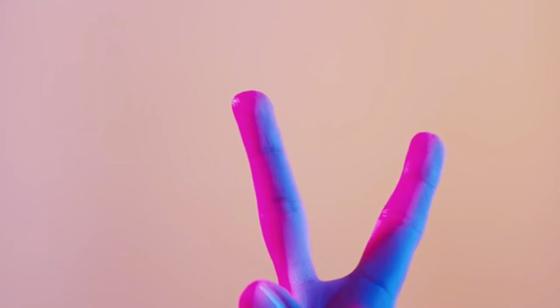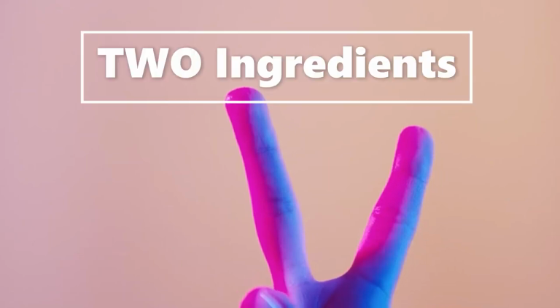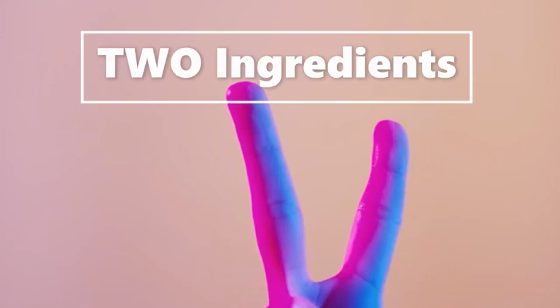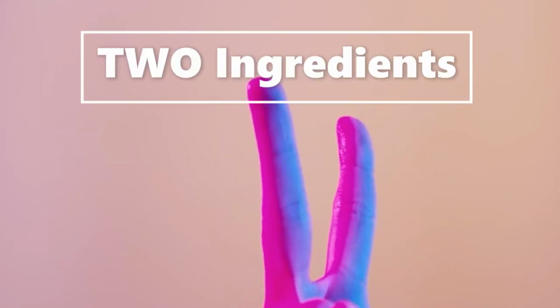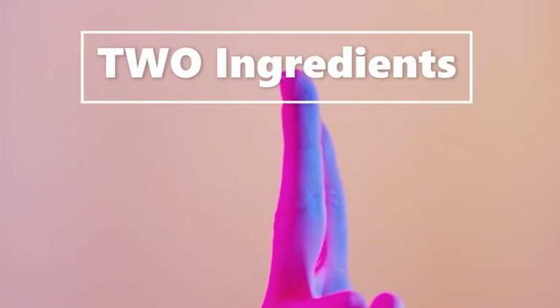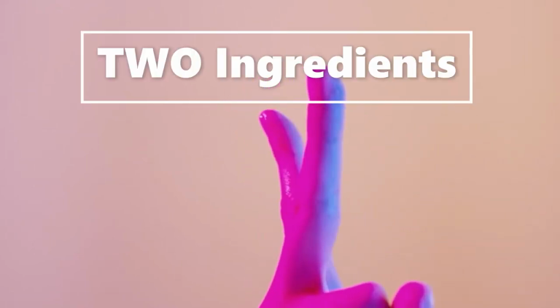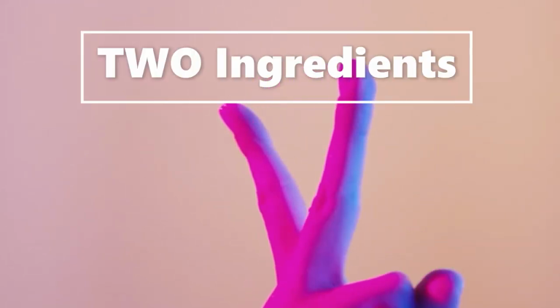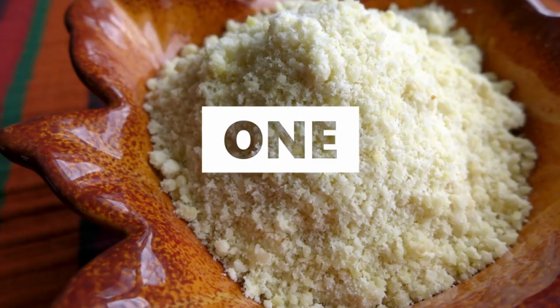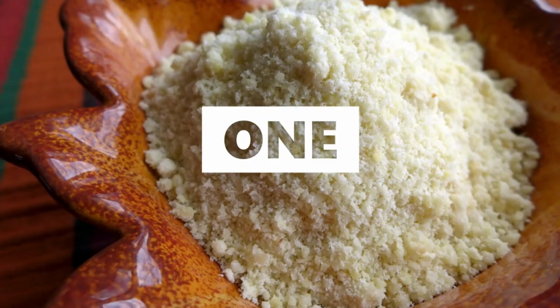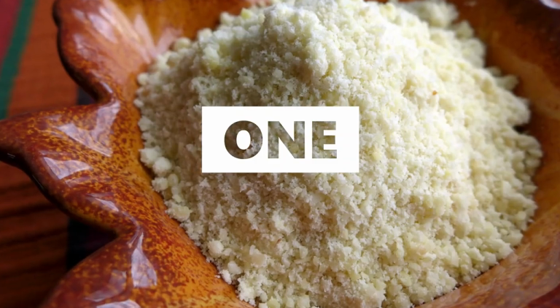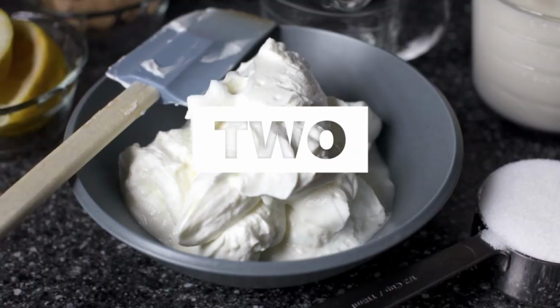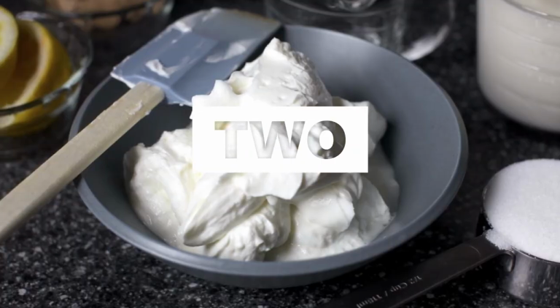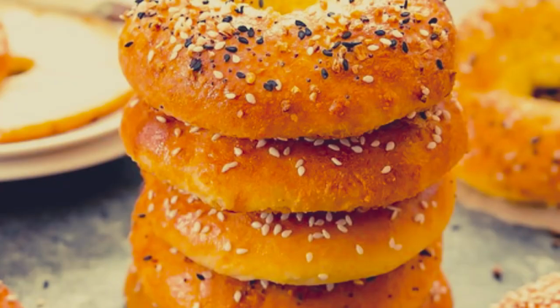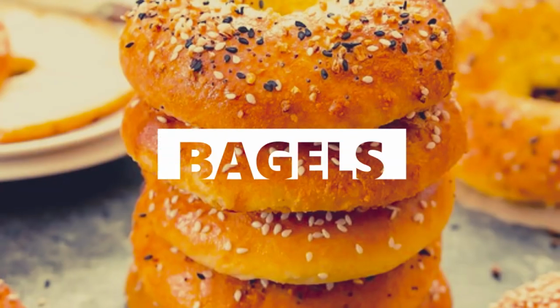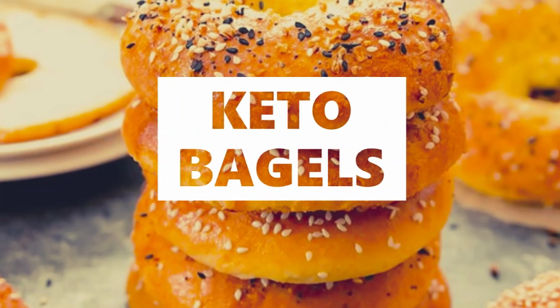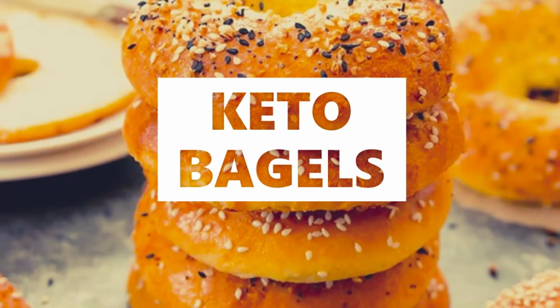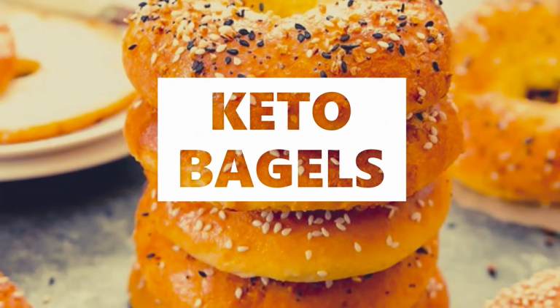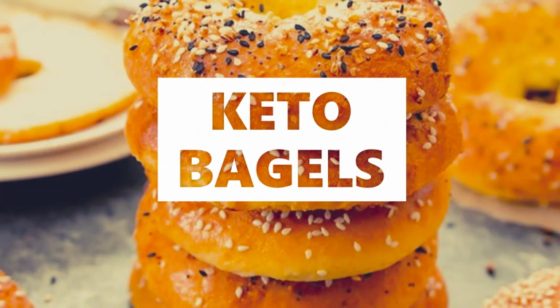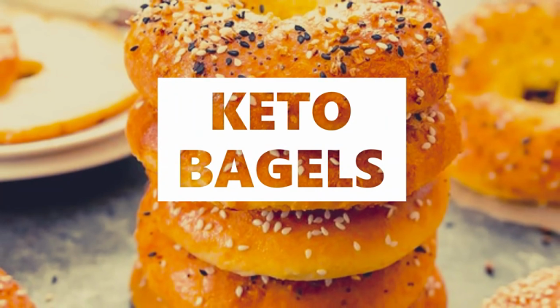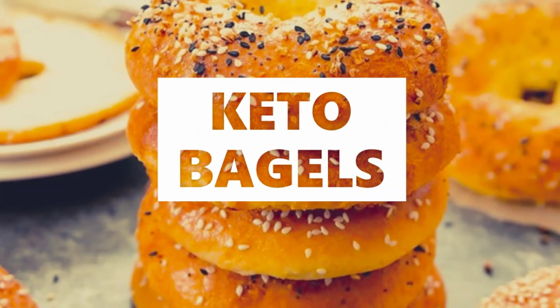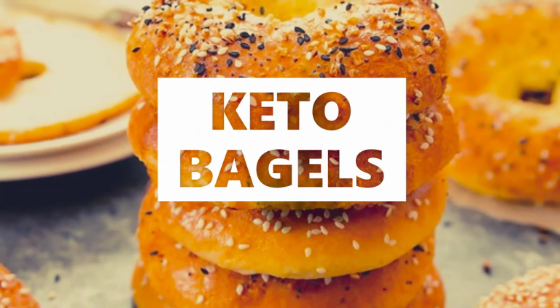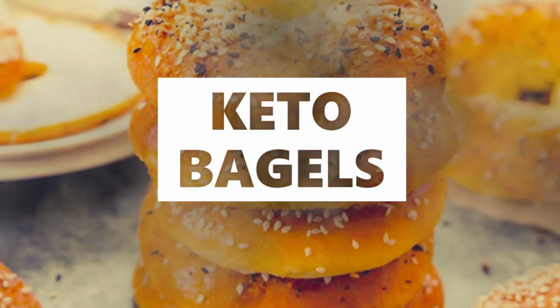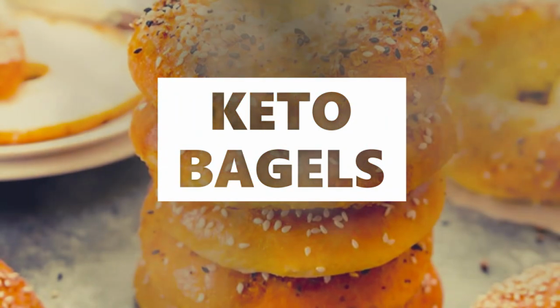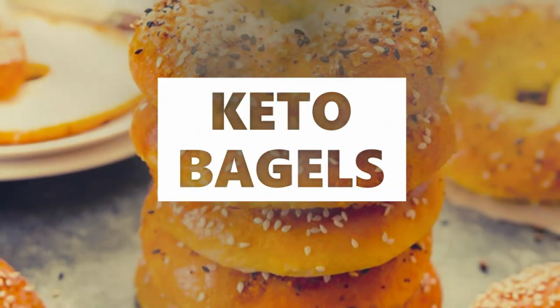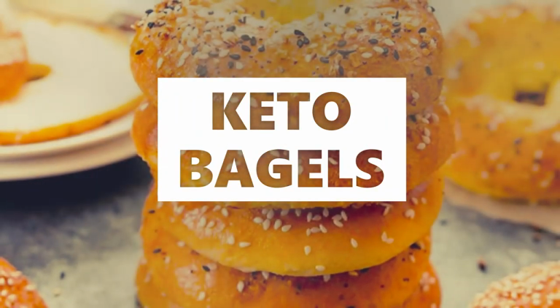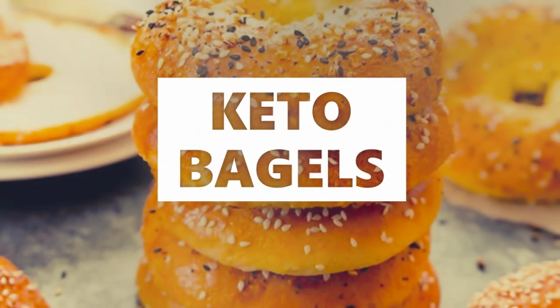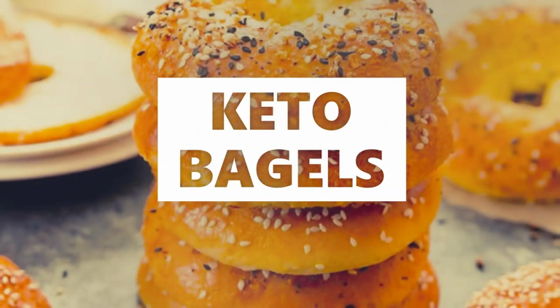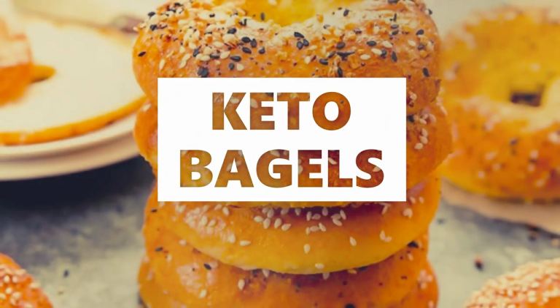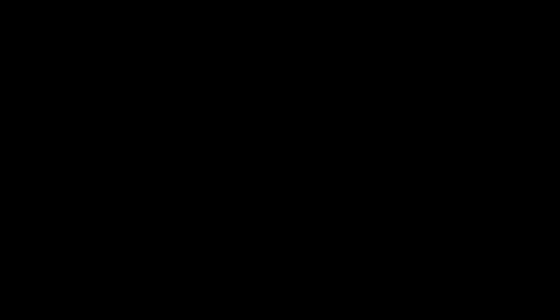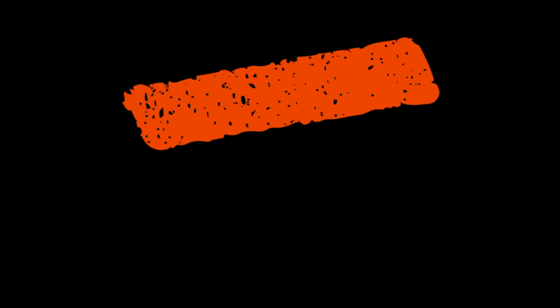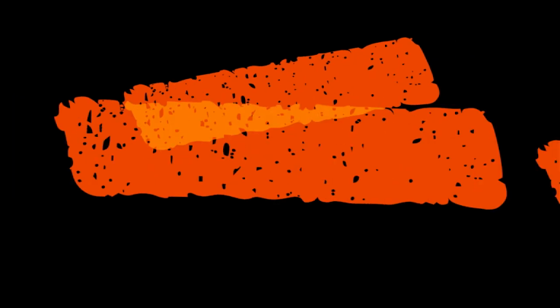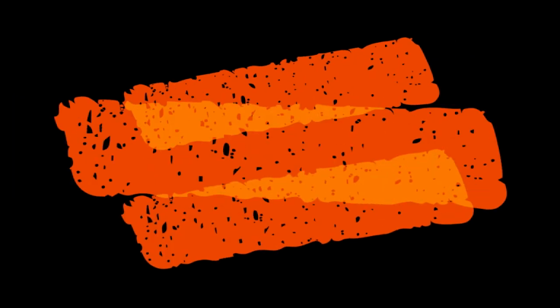I took two ingredients and tried to make some keto baking. Here's what happened.